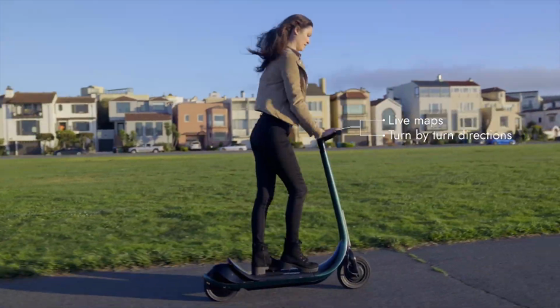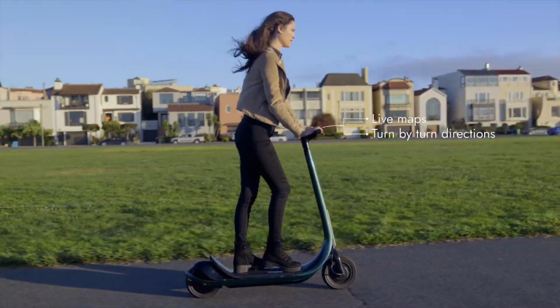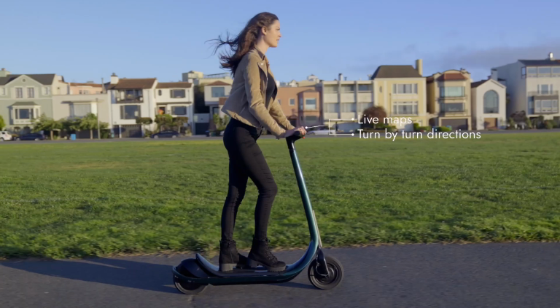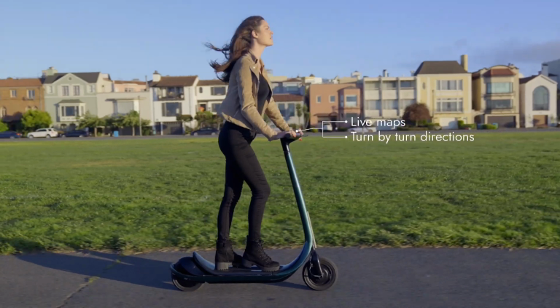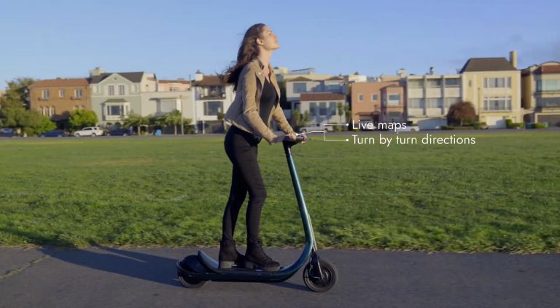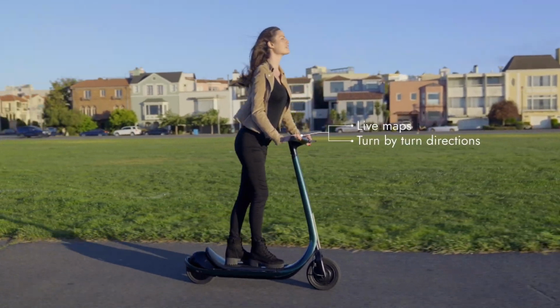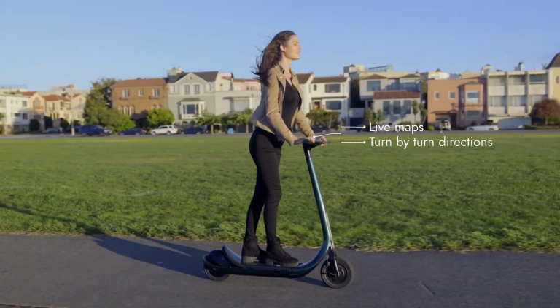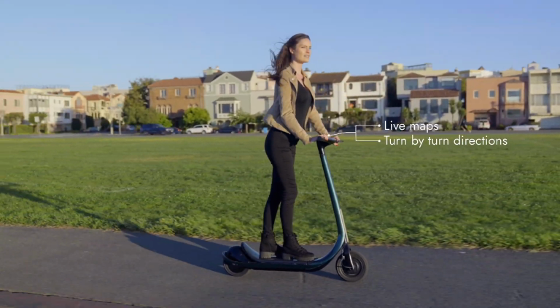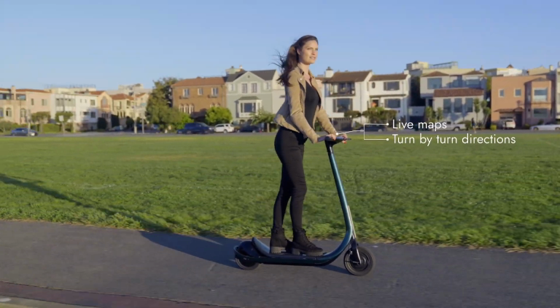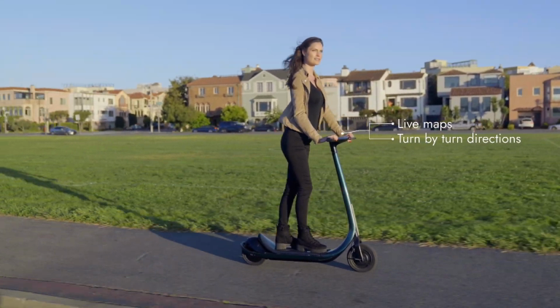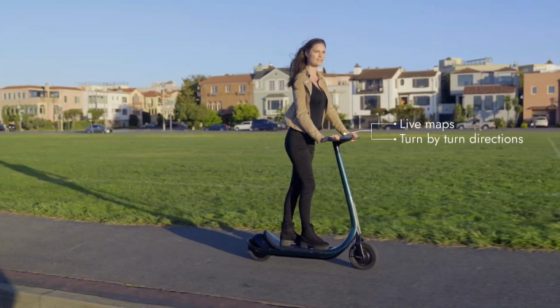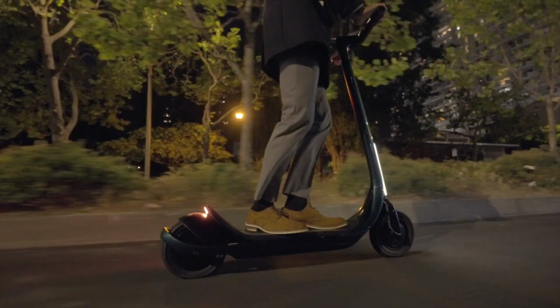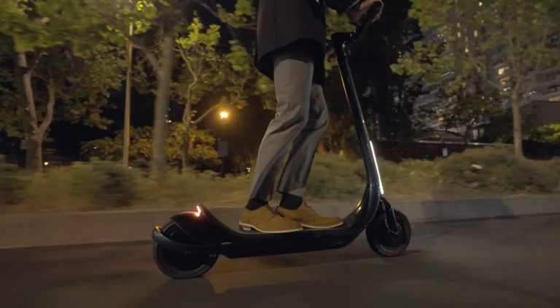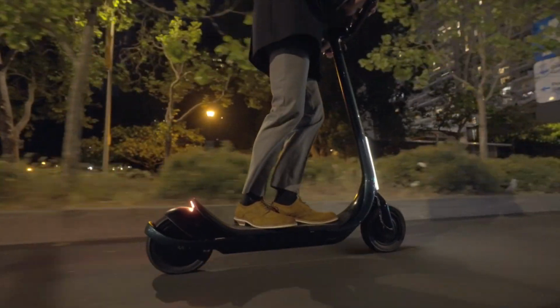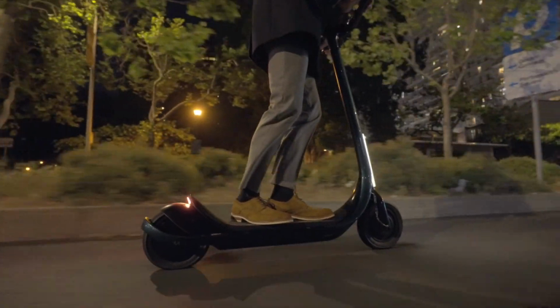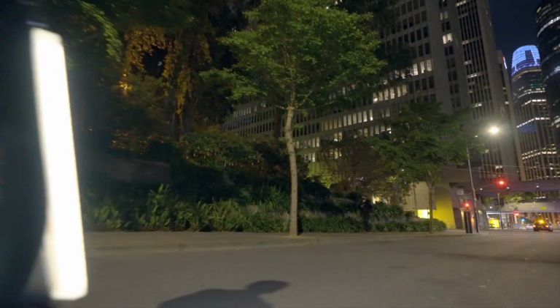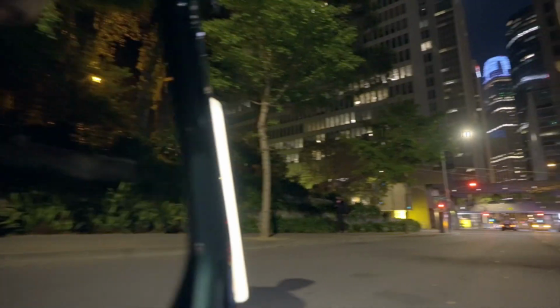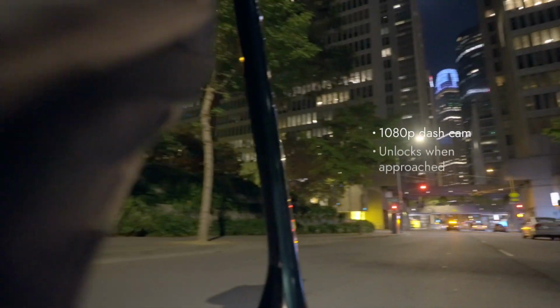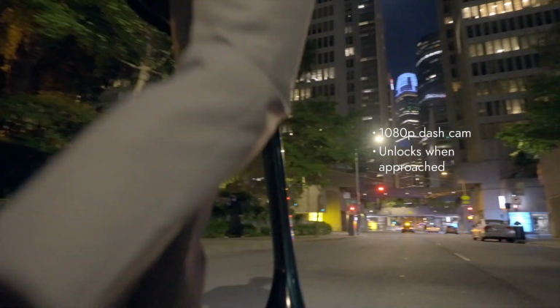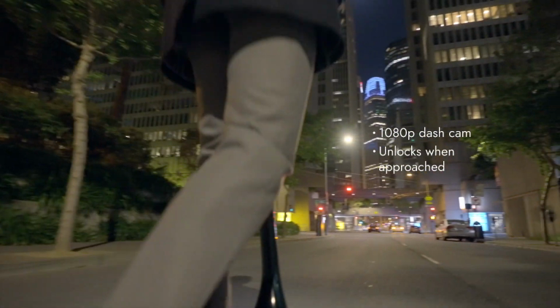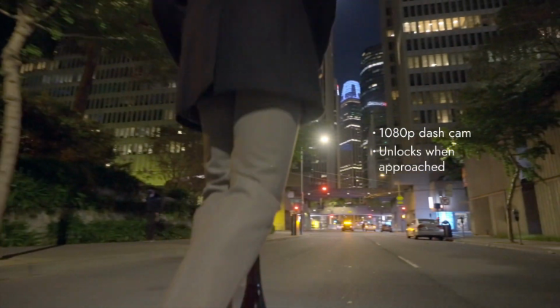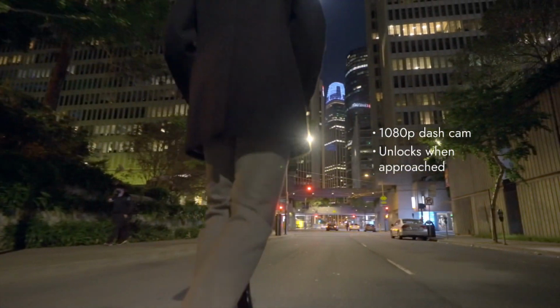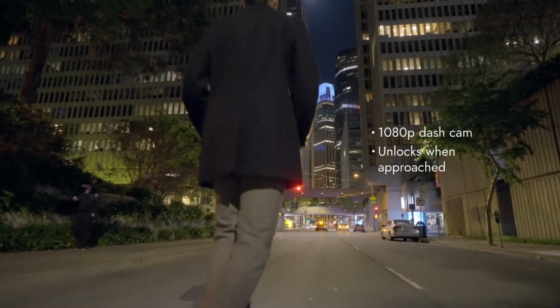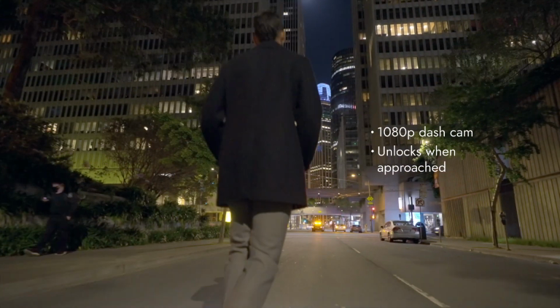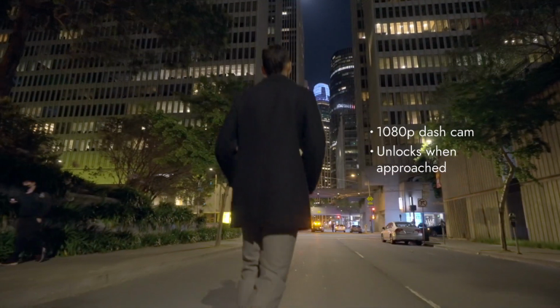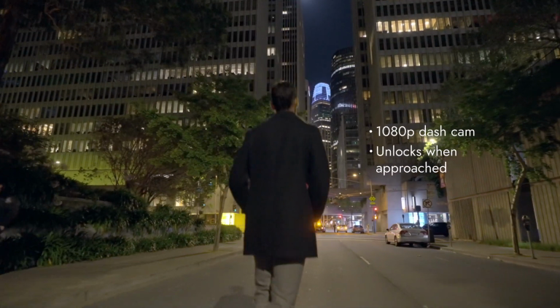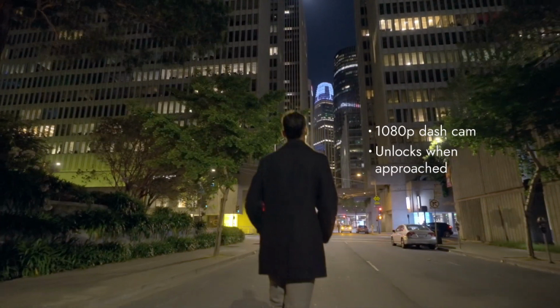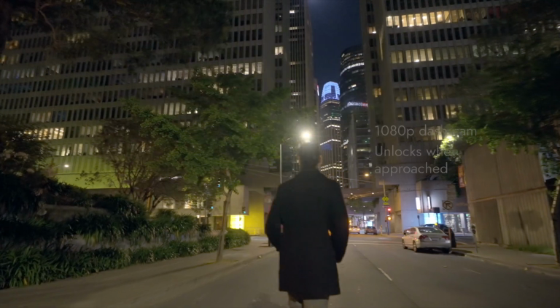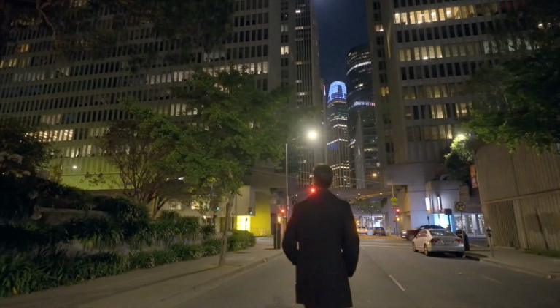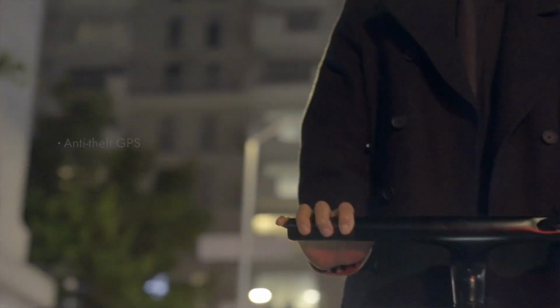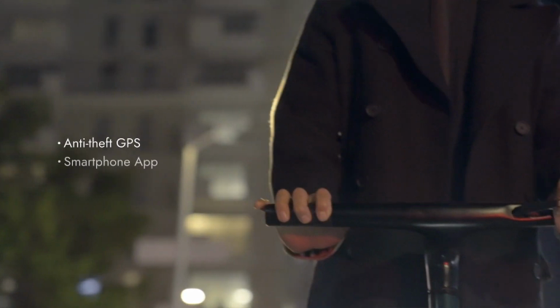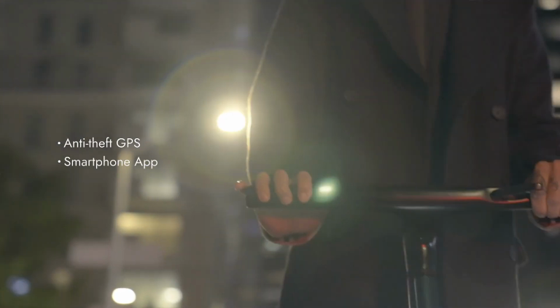We wanted to make the interaction with your Scotsman seamless, so we added a smart interface right on the handlebars.